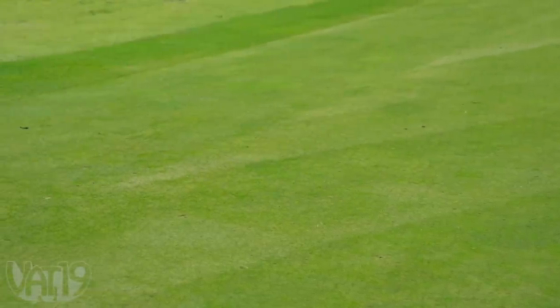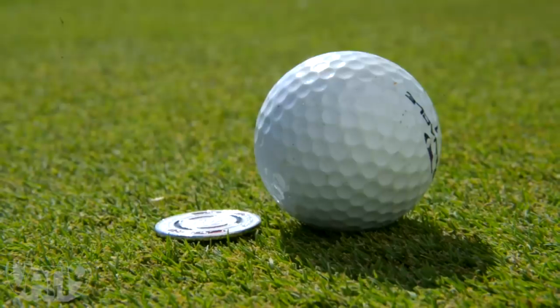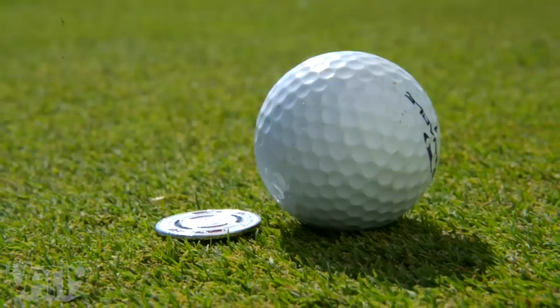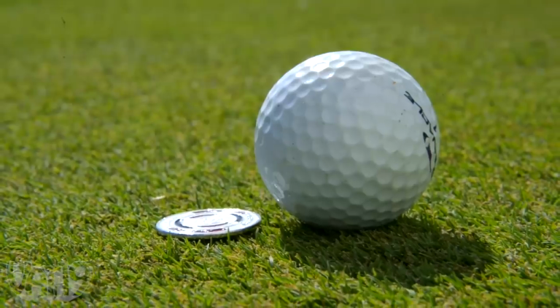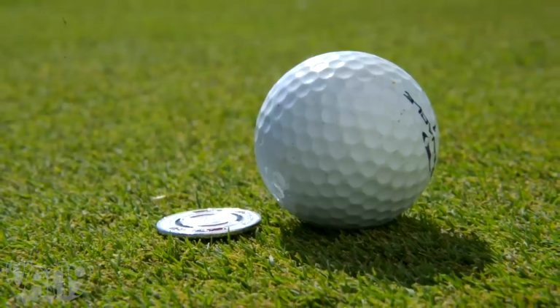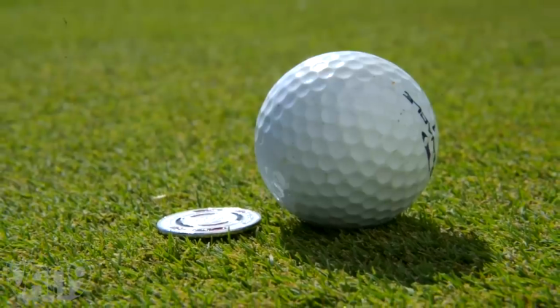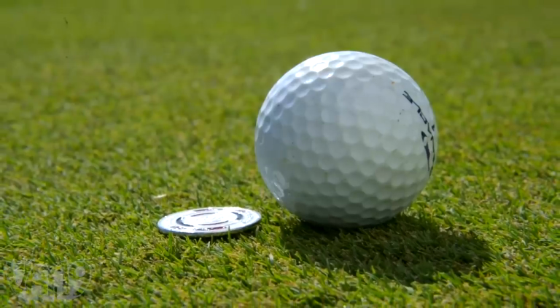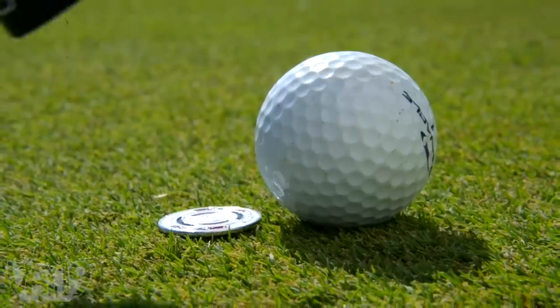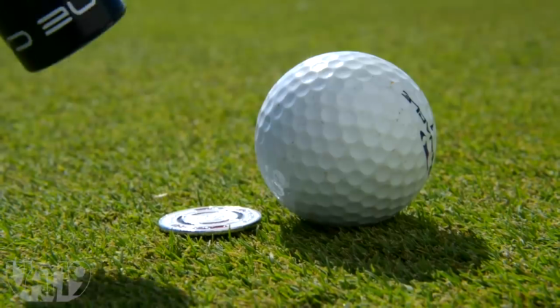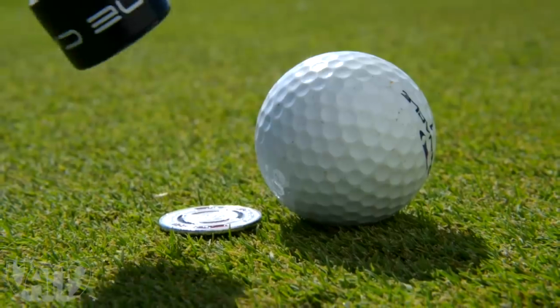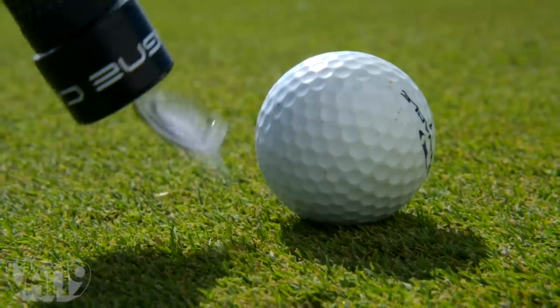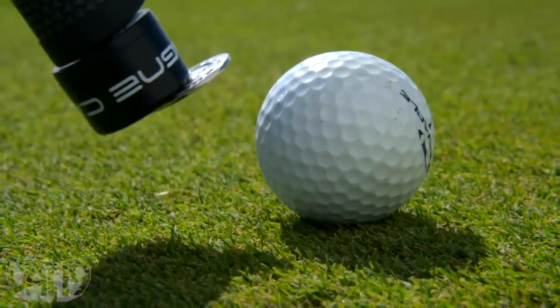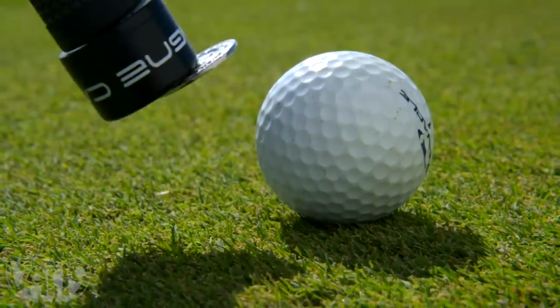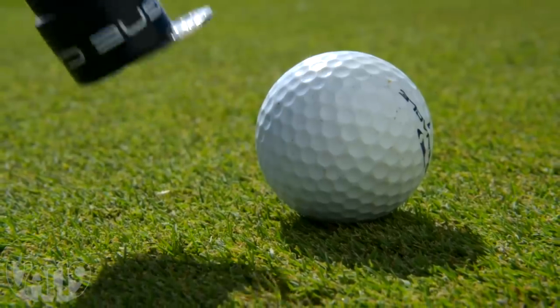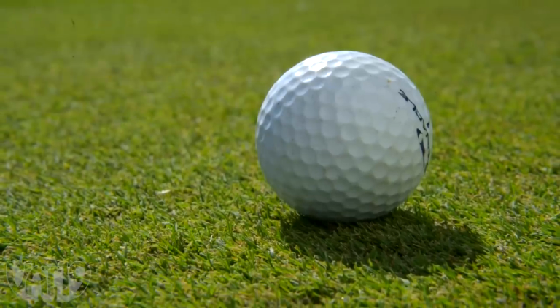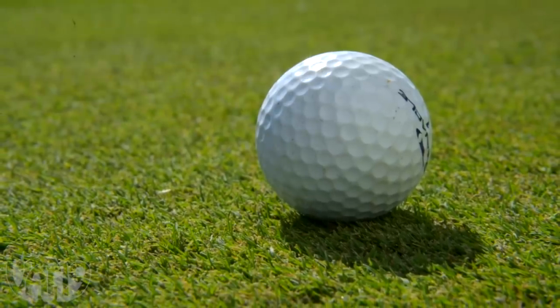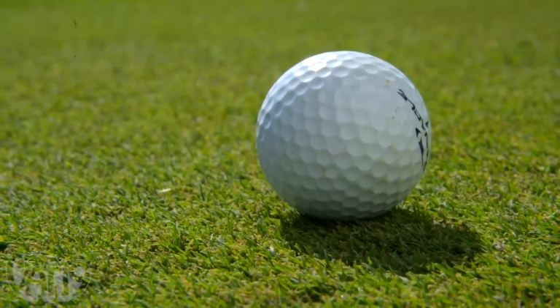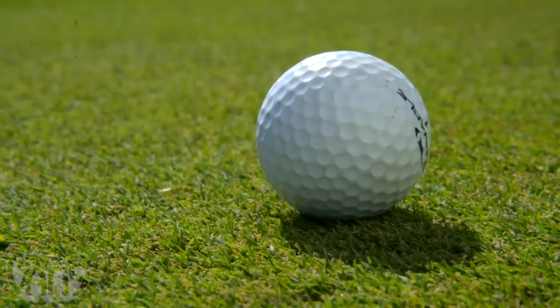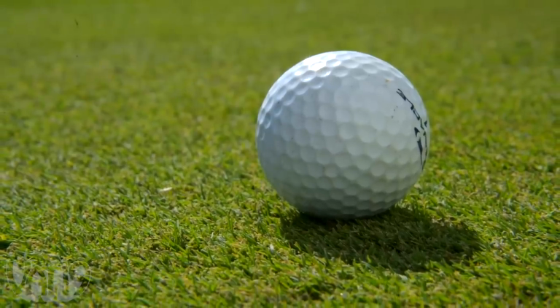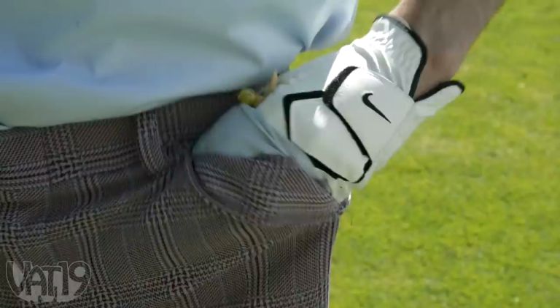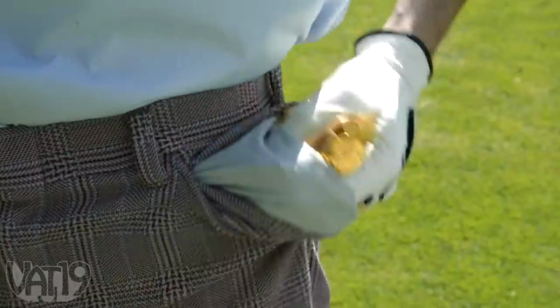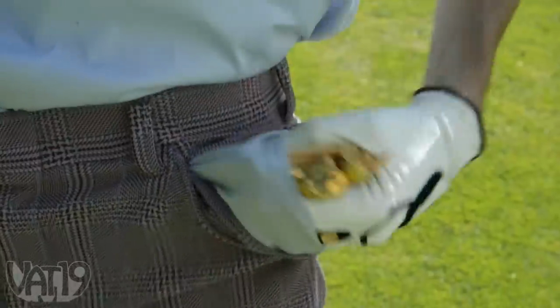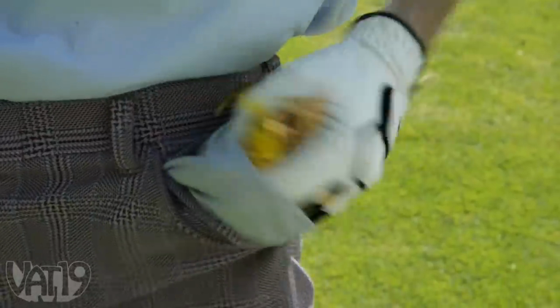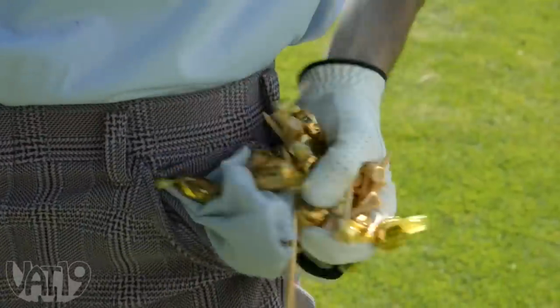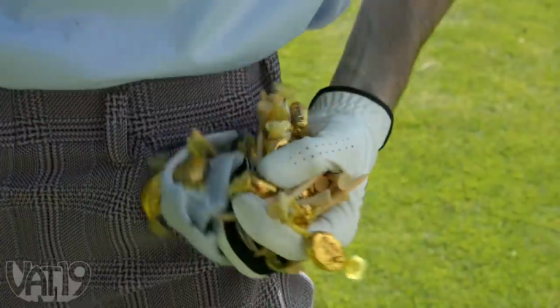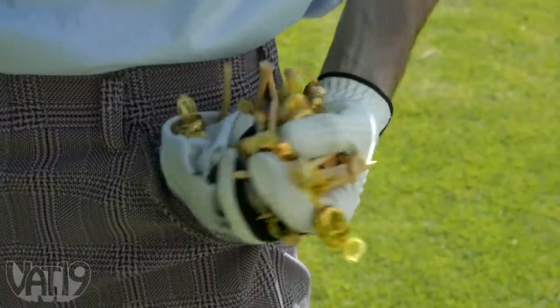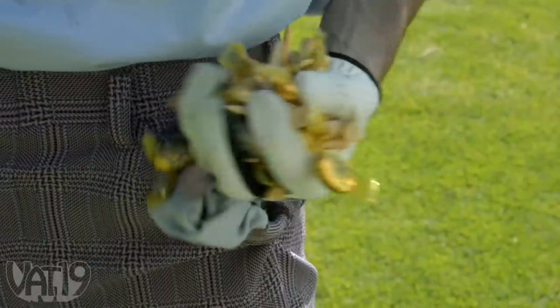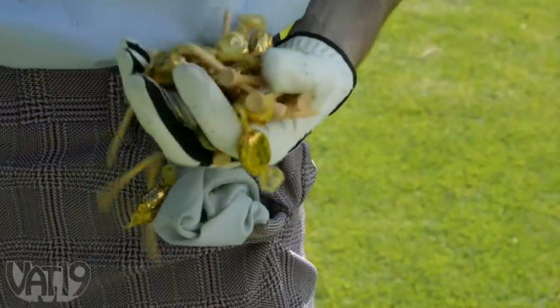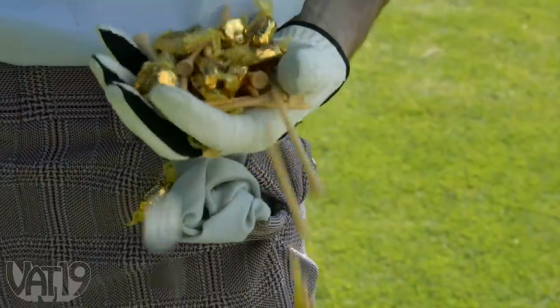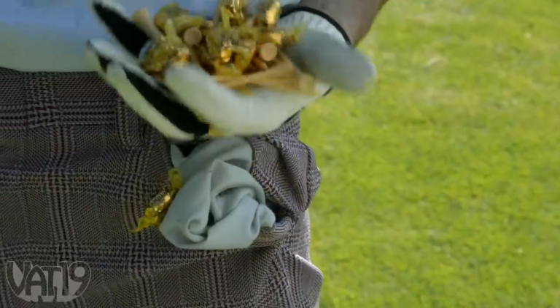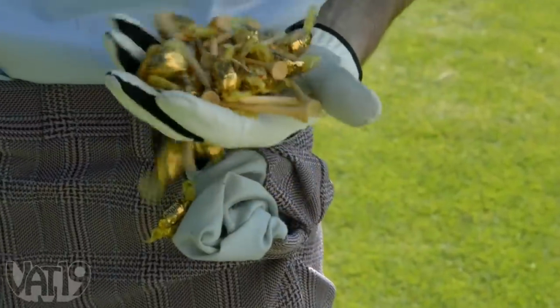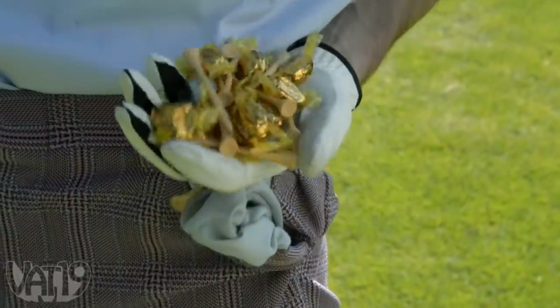The MagnaCaddy also comes with a magnetically attracted ball marker, so you won't need to go digging through your pockets to find one.